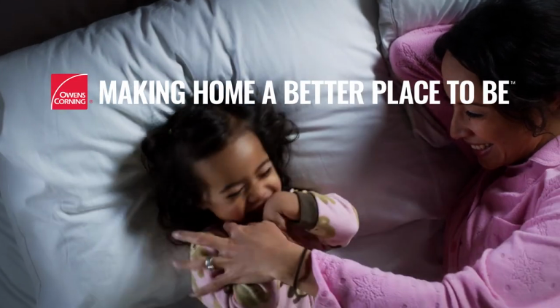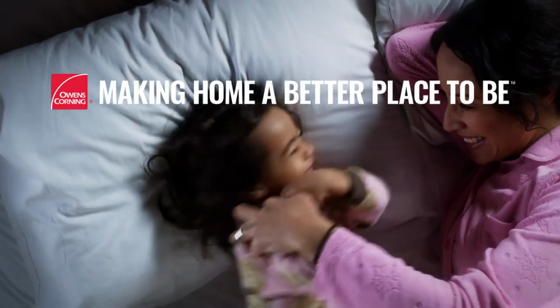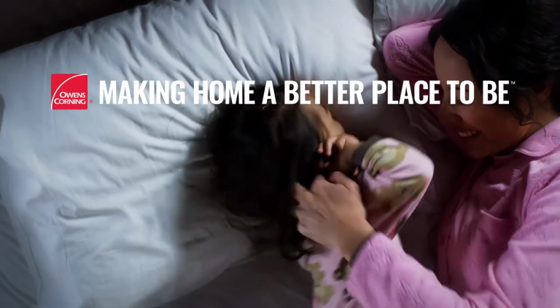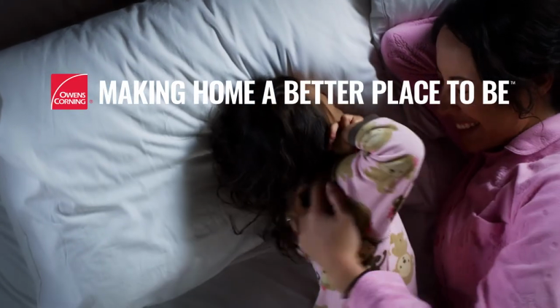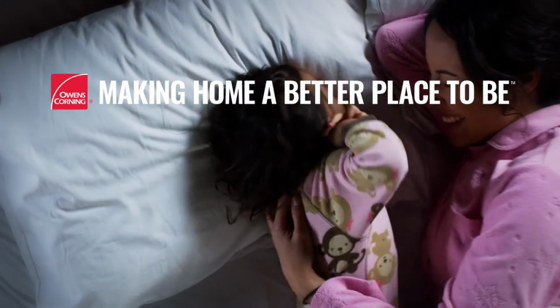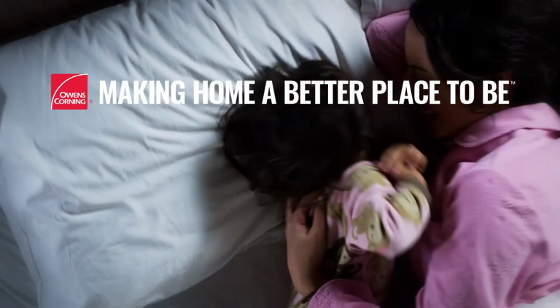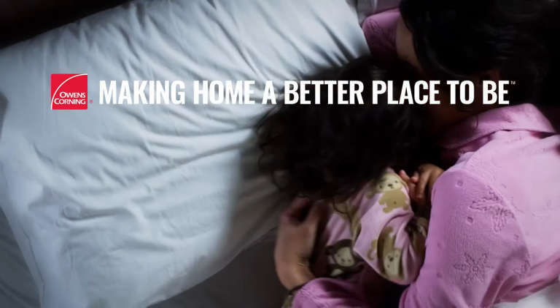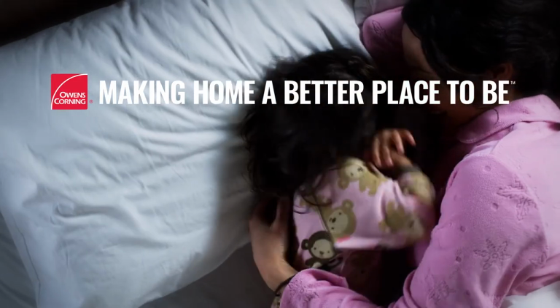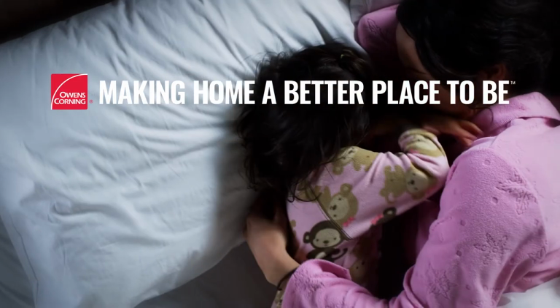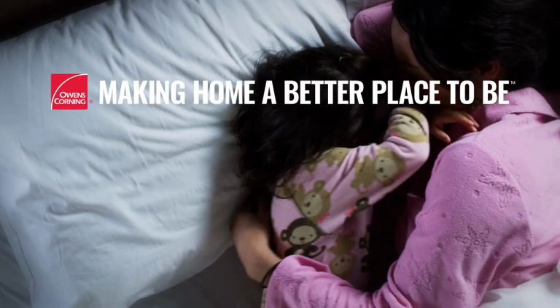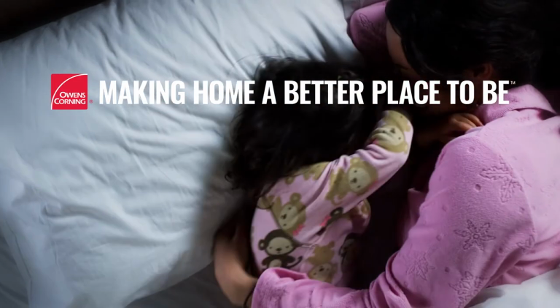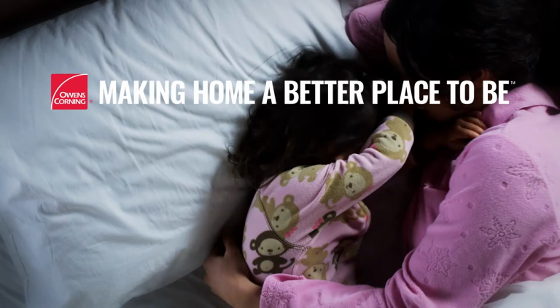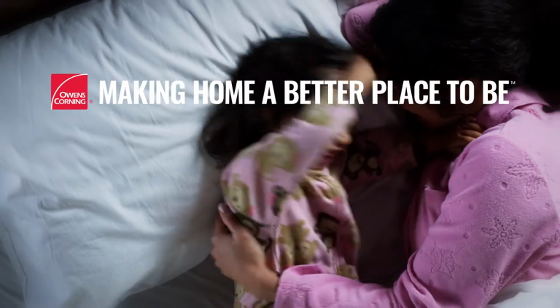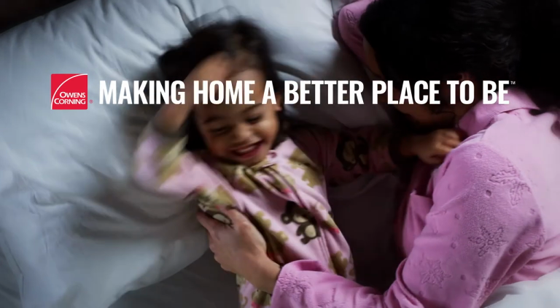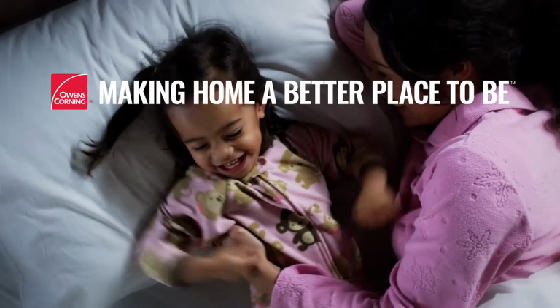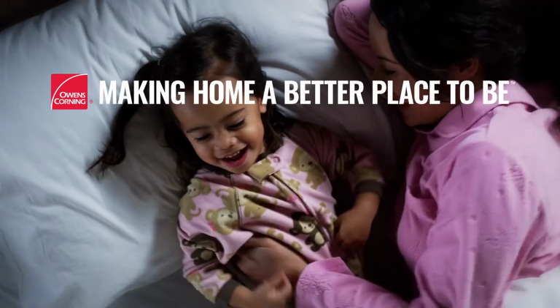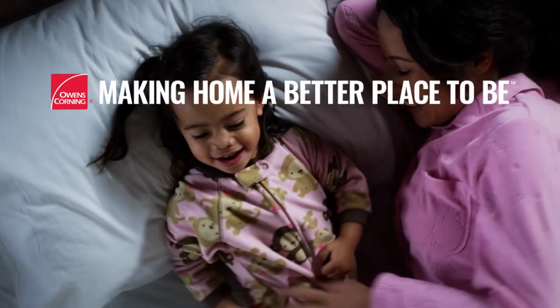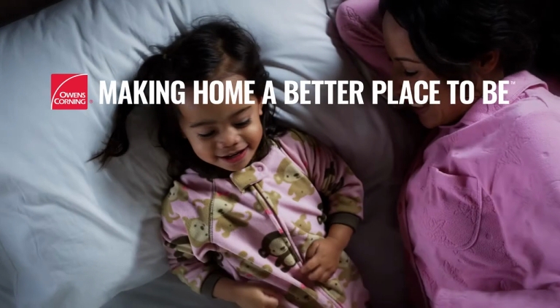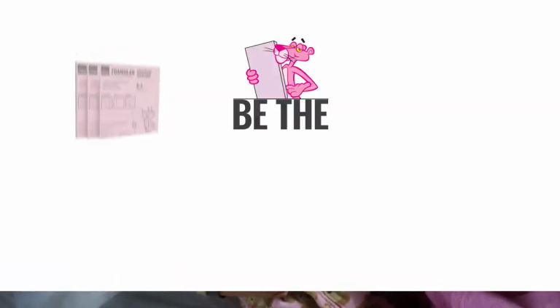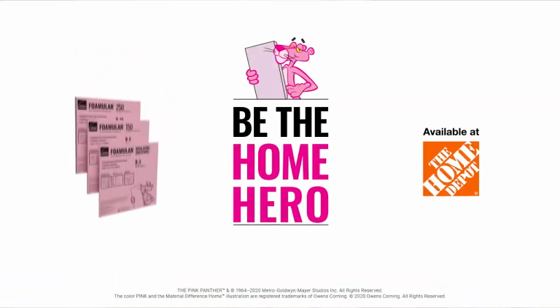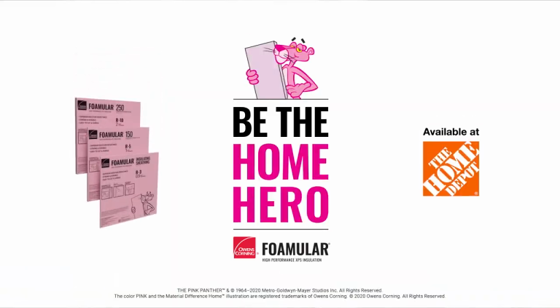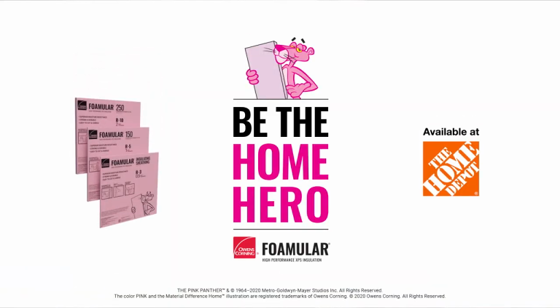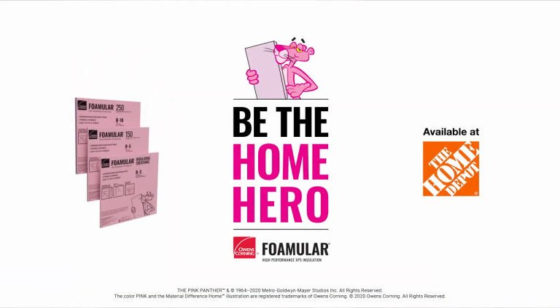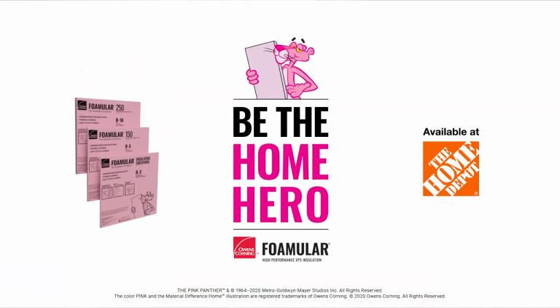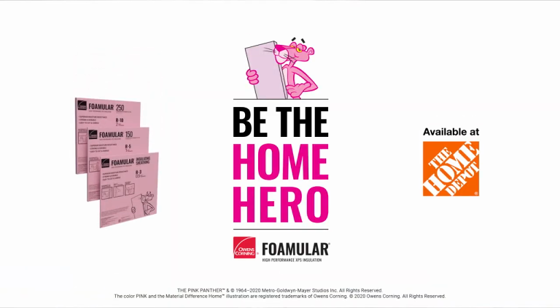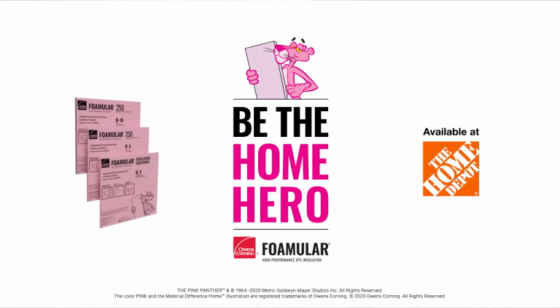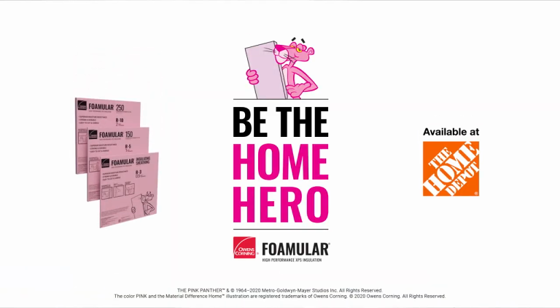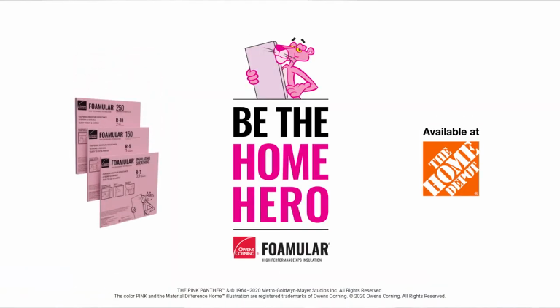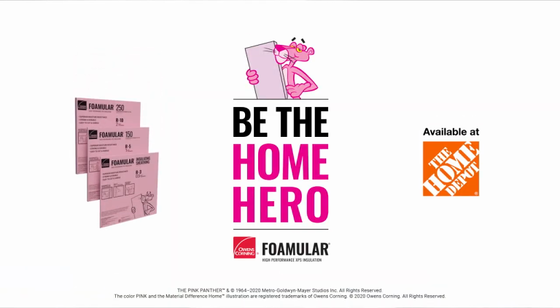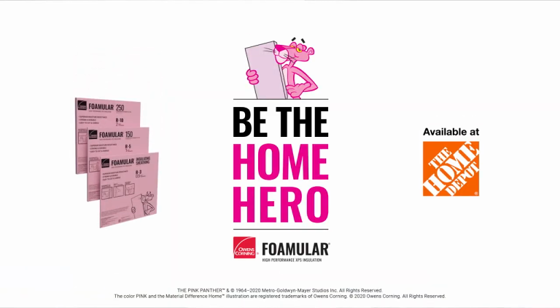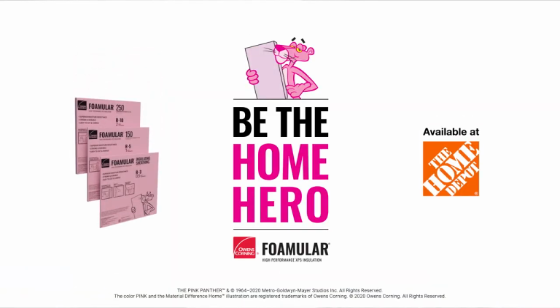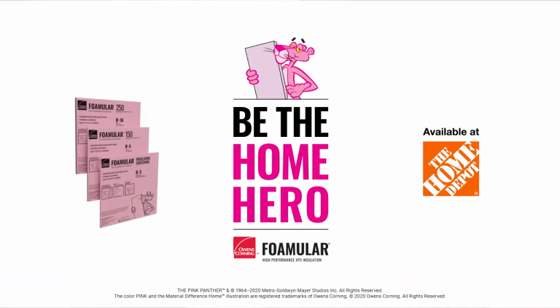For the comfort and protection every home deserves, choose Owens Corning Foamular XPS Insulation.